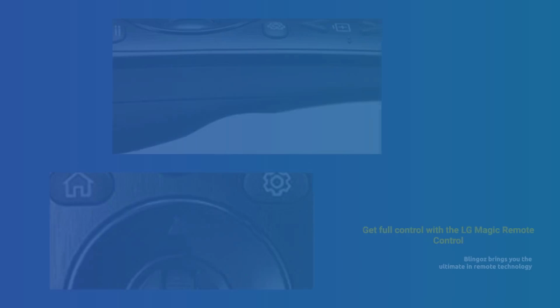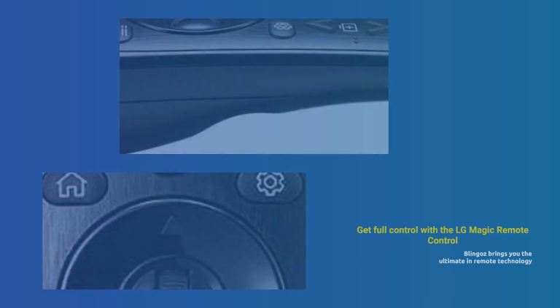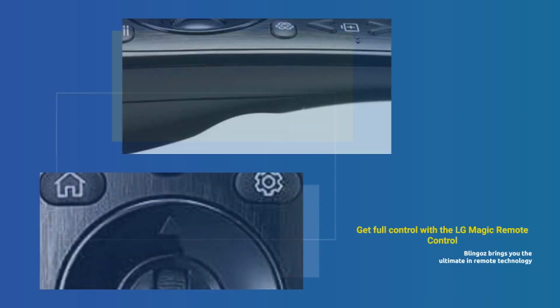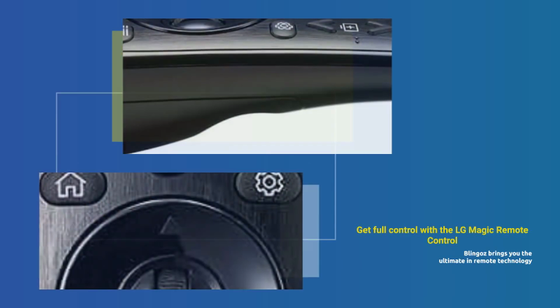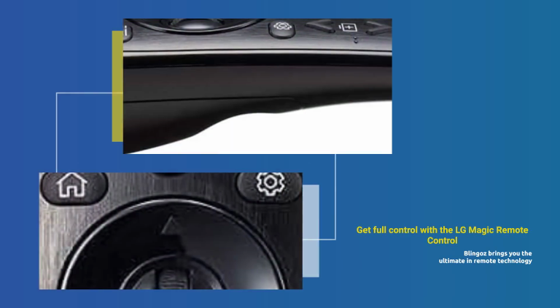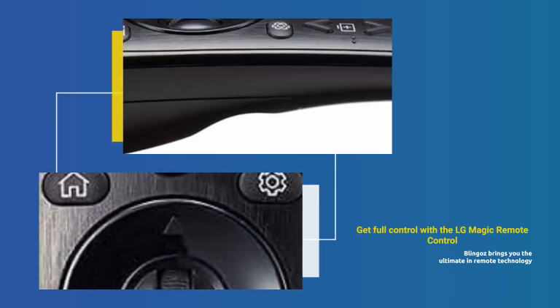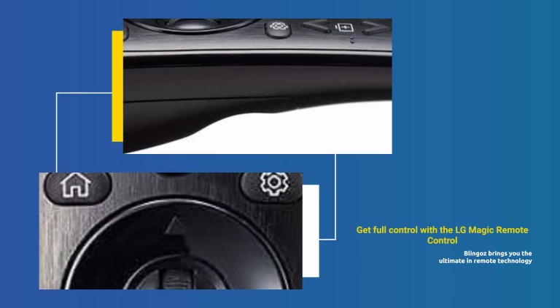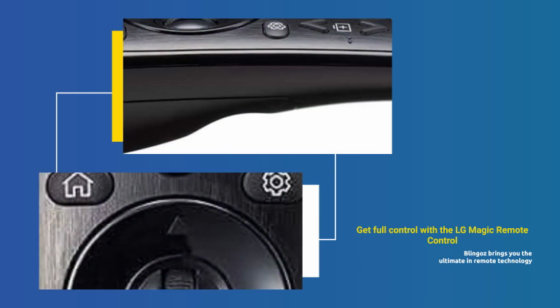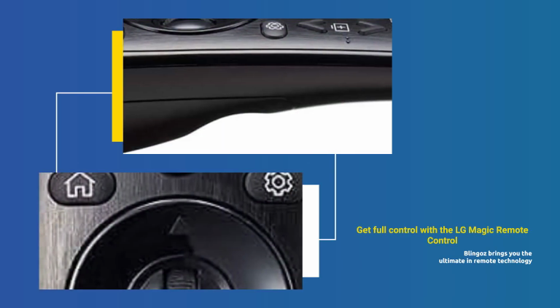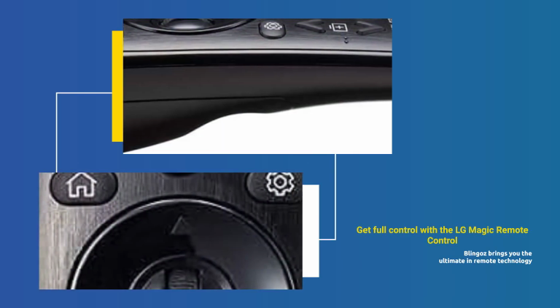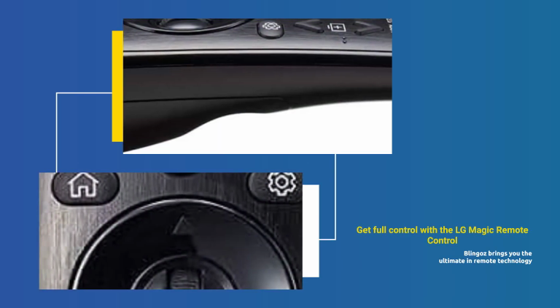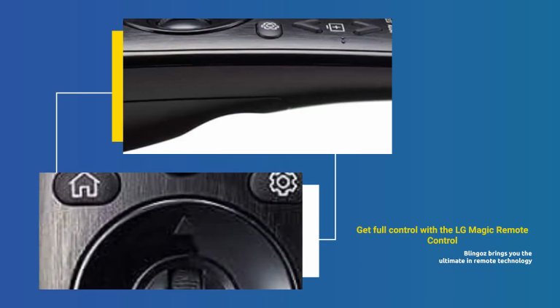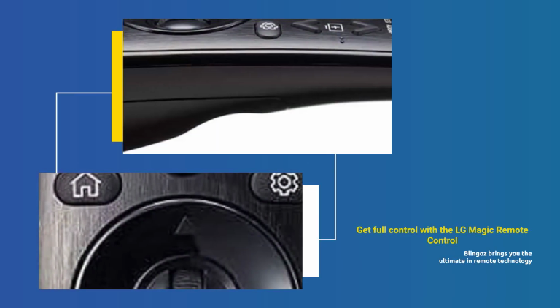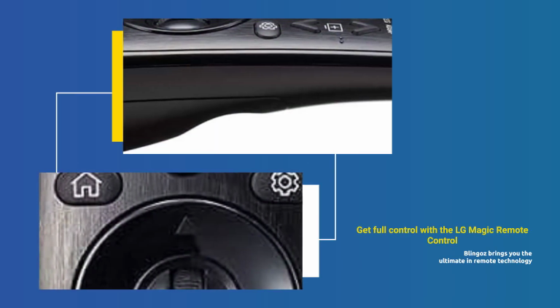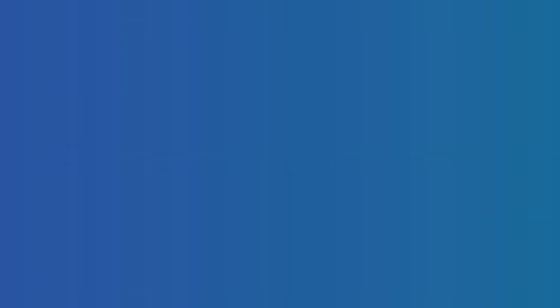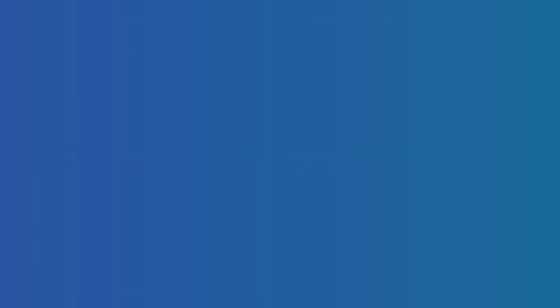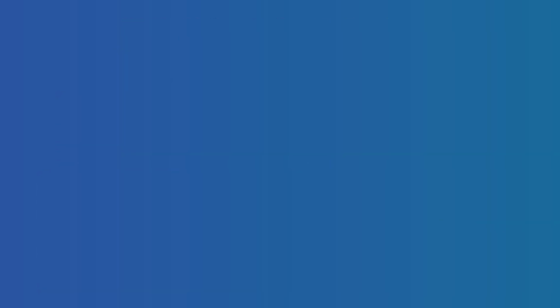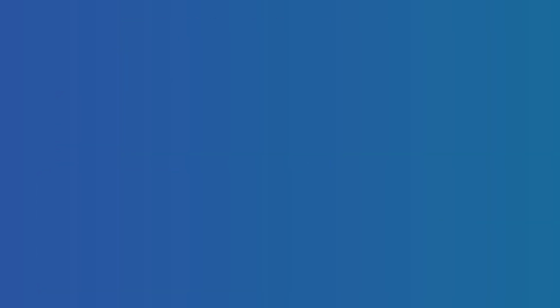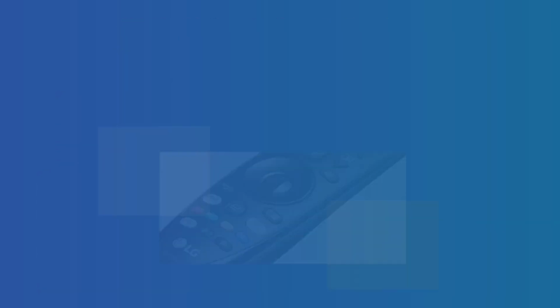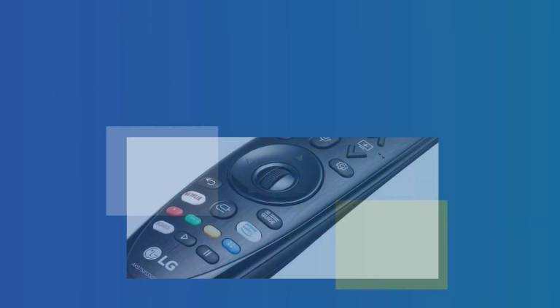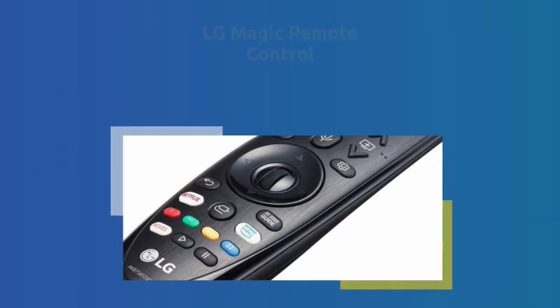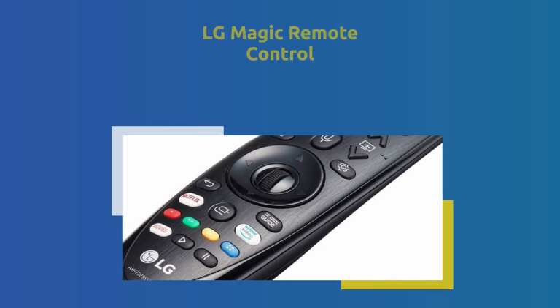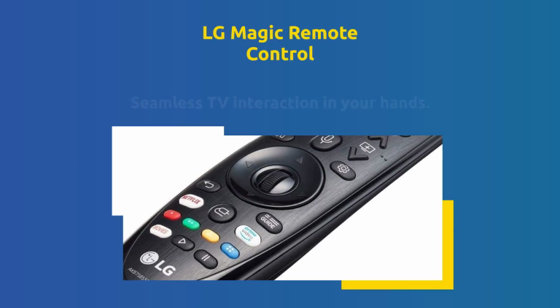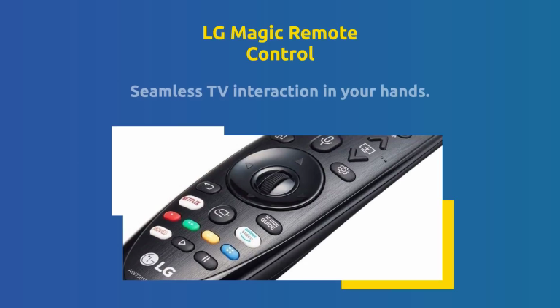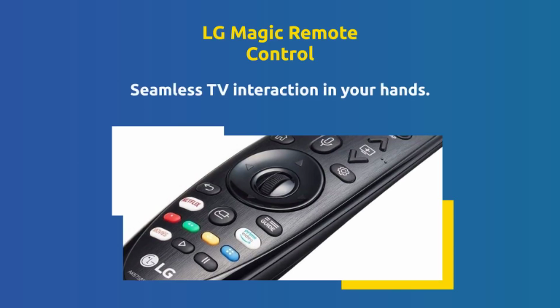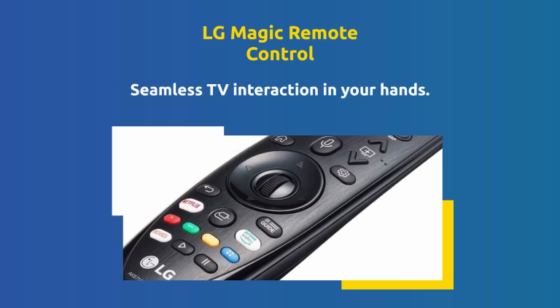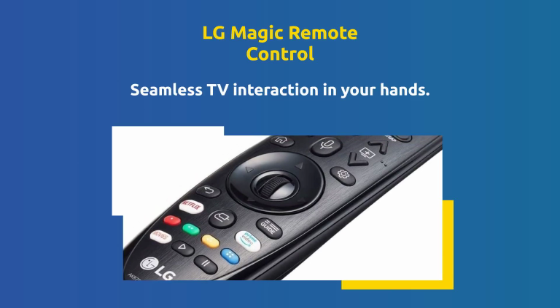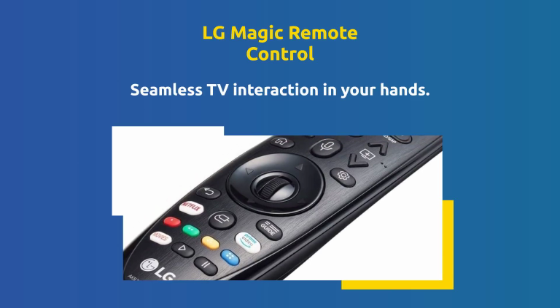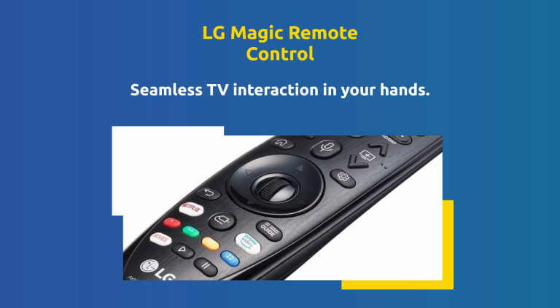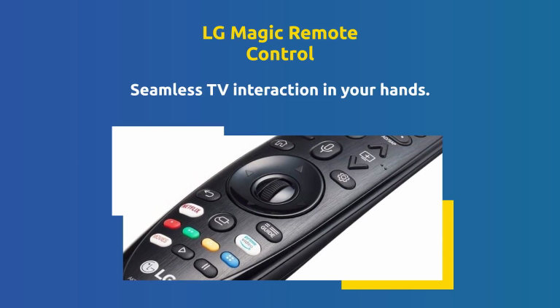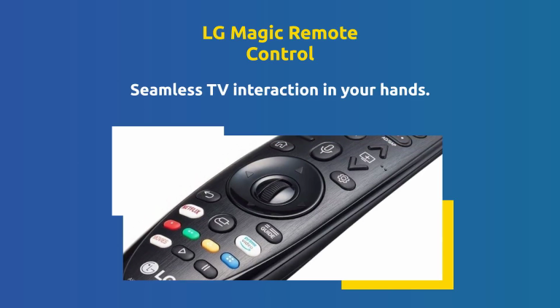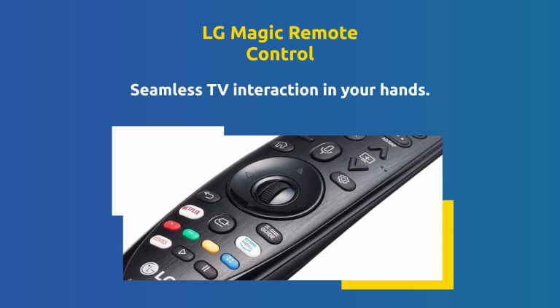LG Magic Remote Control, sold by Blingos. Introducing the LG Magic Remote Control, designed for seamless TV interaction.